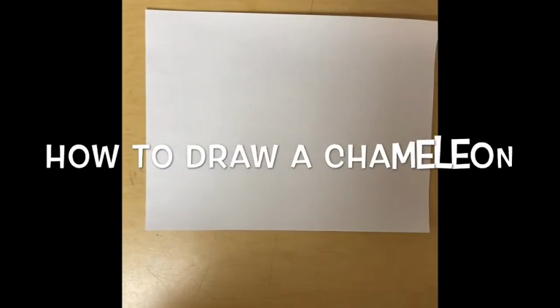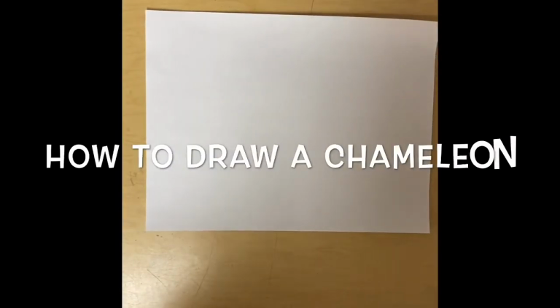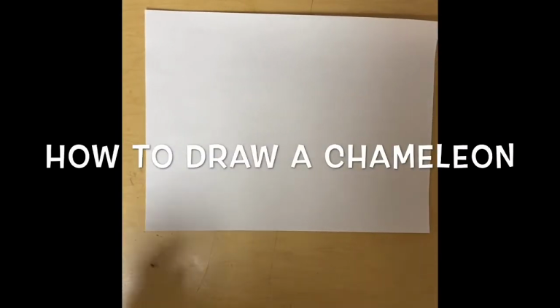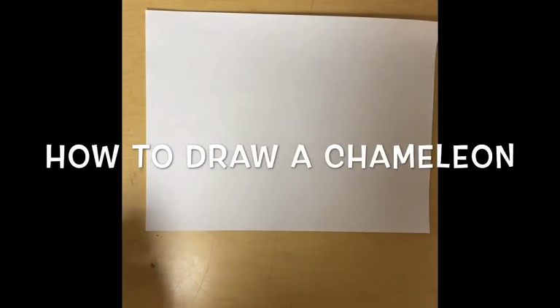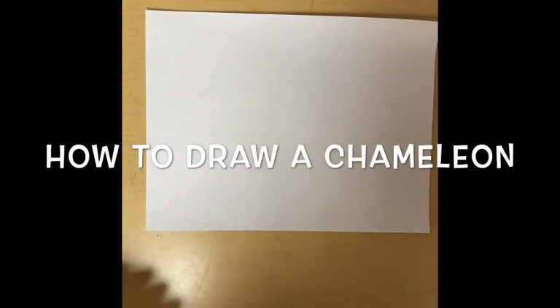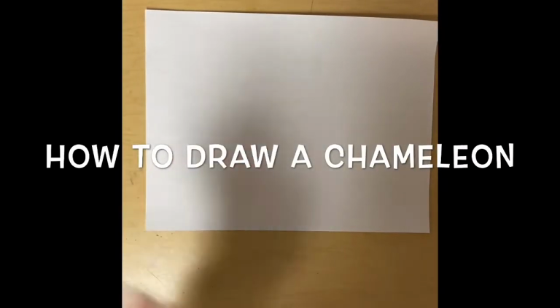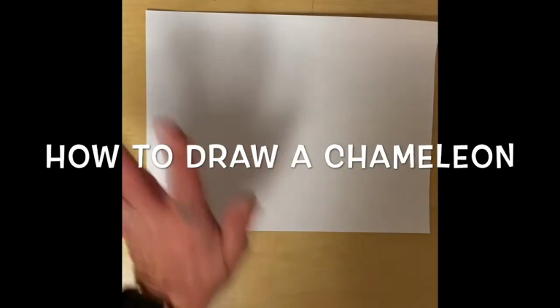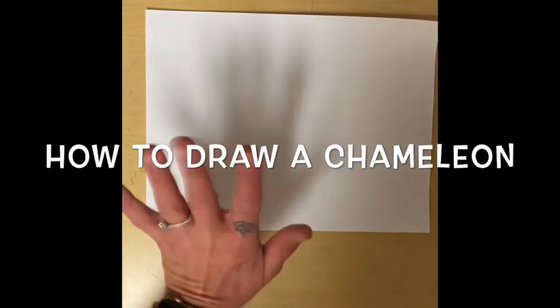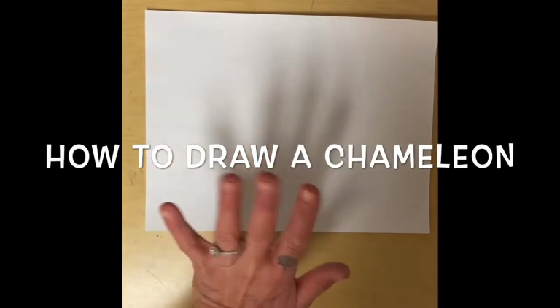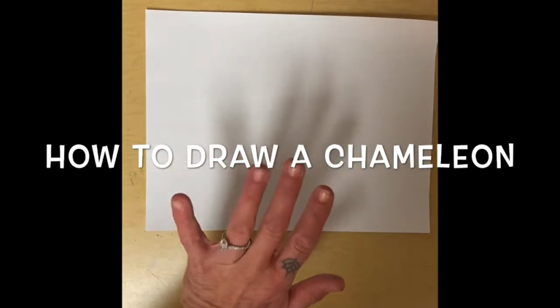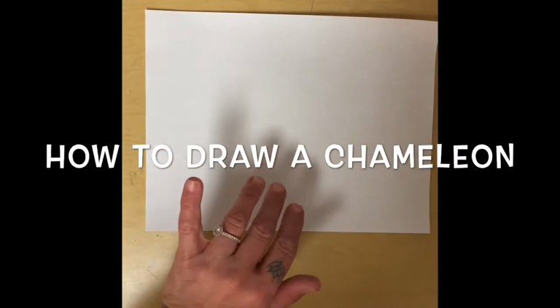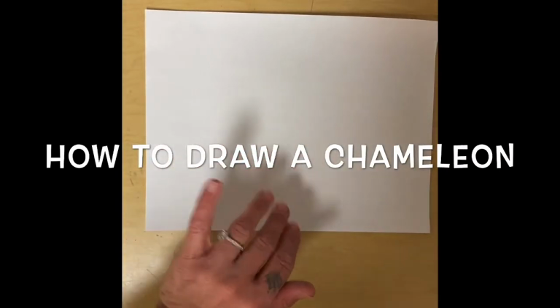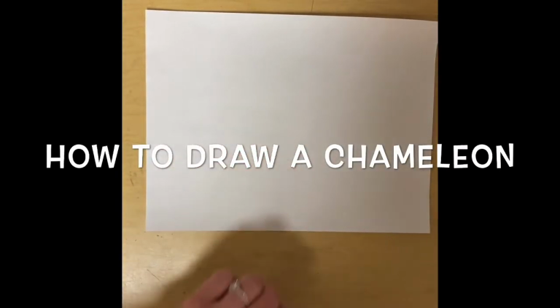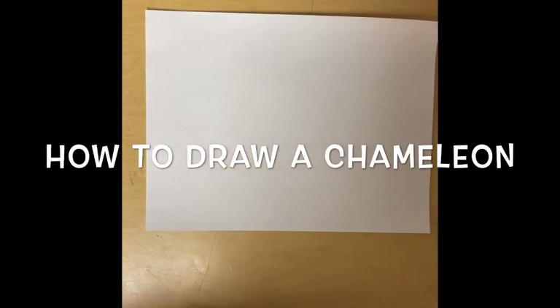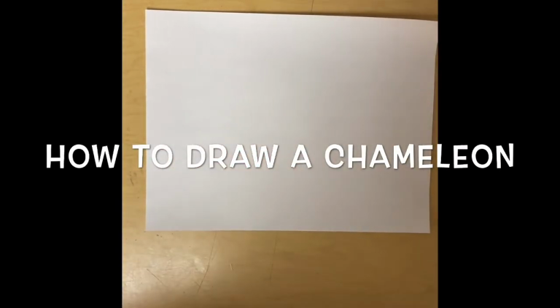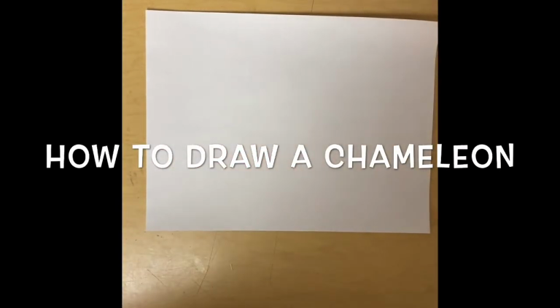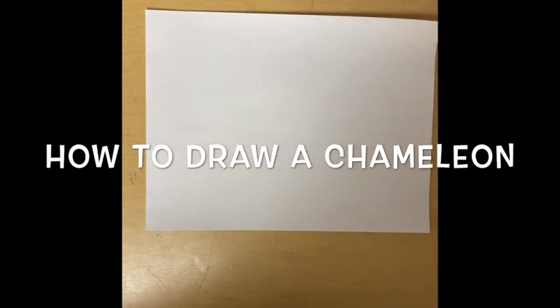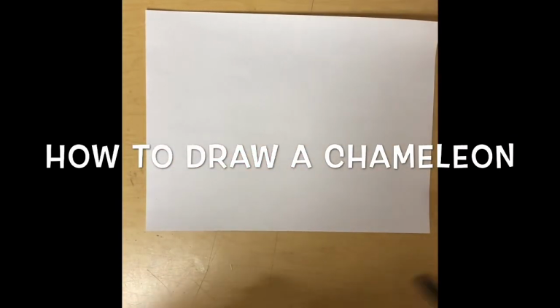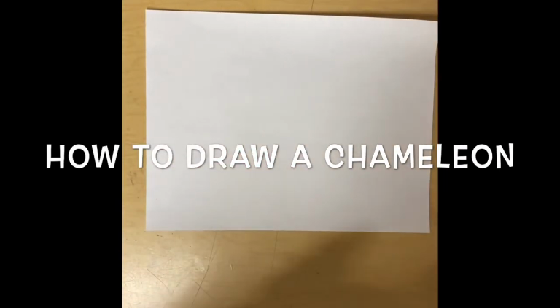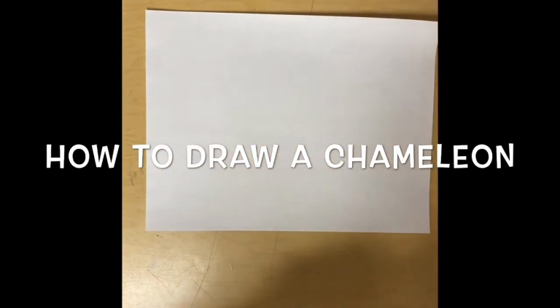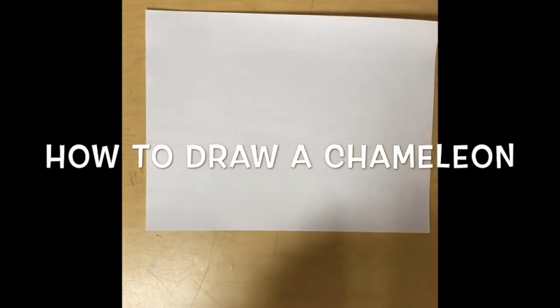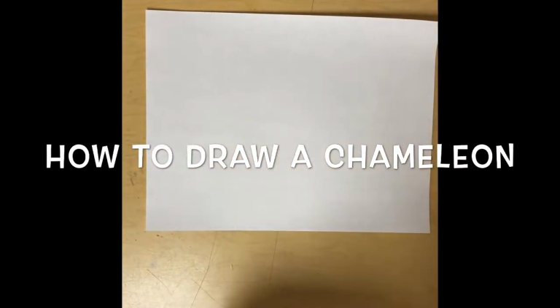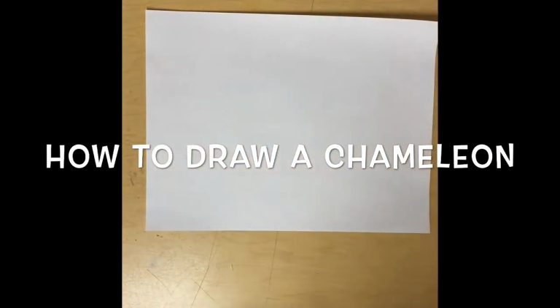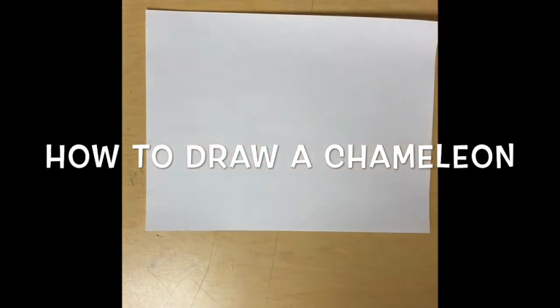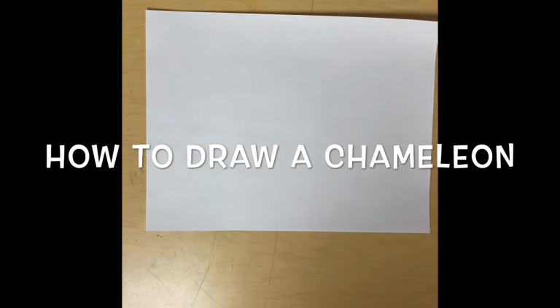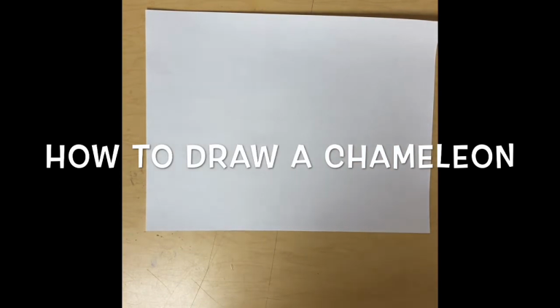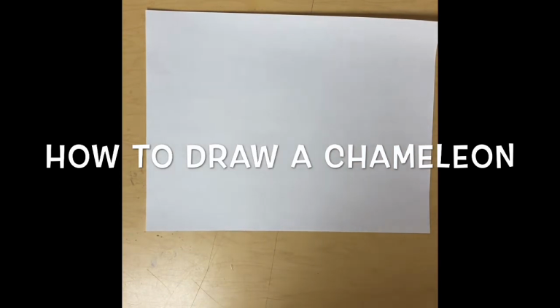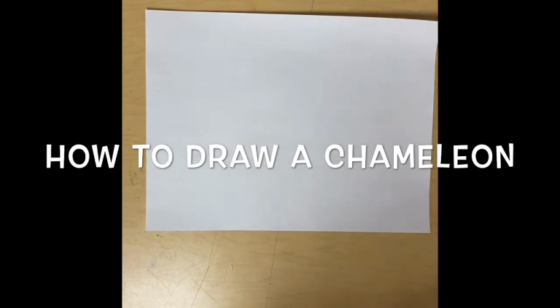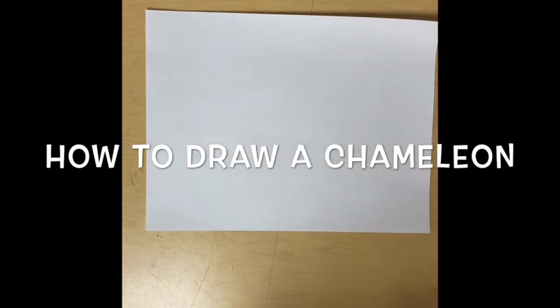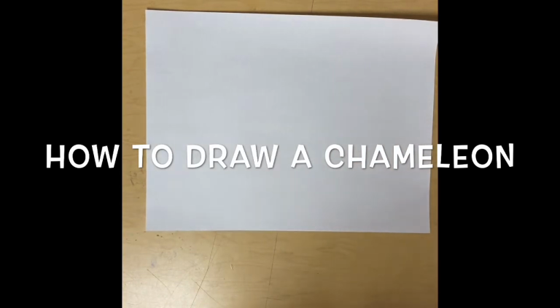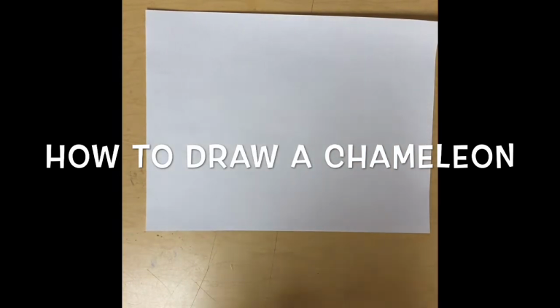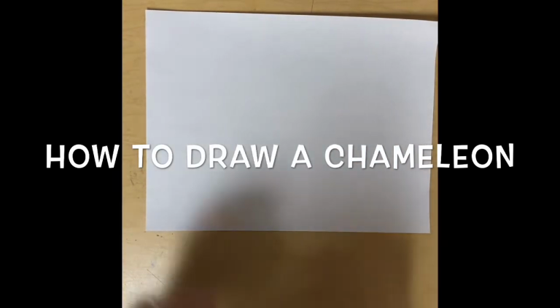Hi guys, Mrs. Angel here. So today we're going to draw a chameleon.